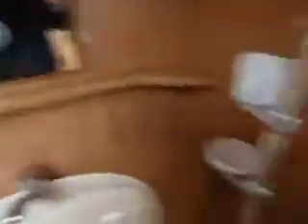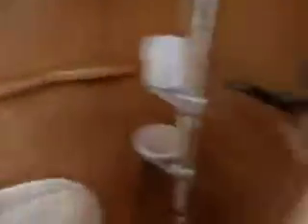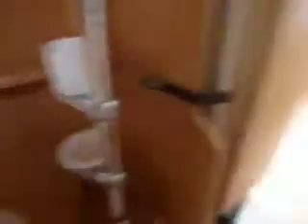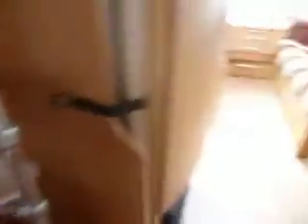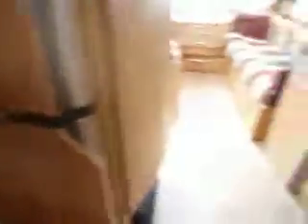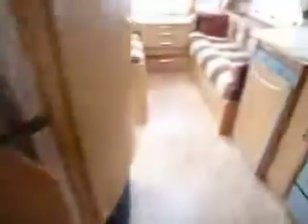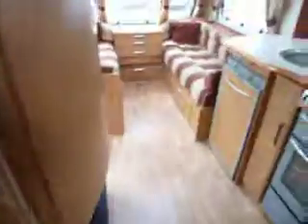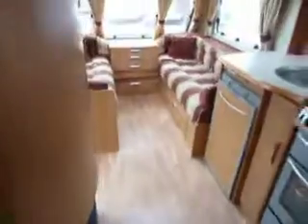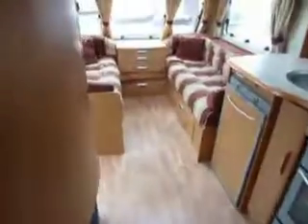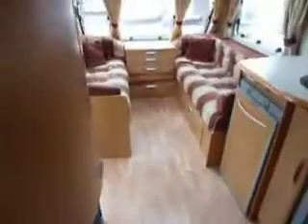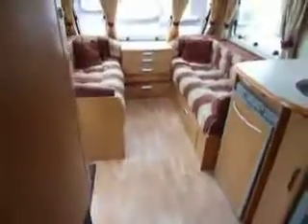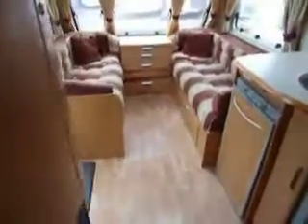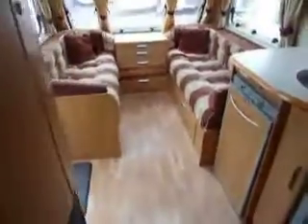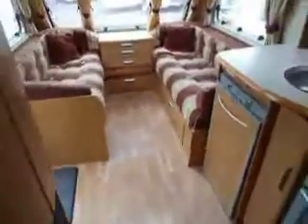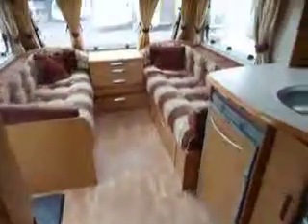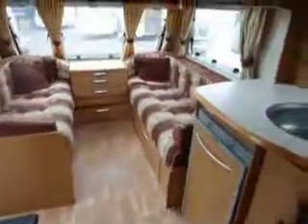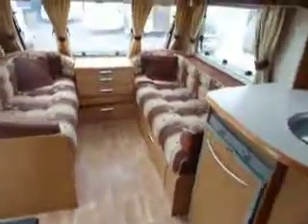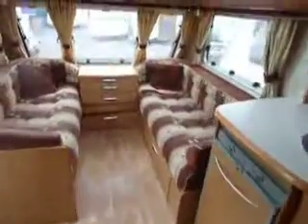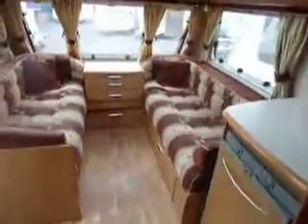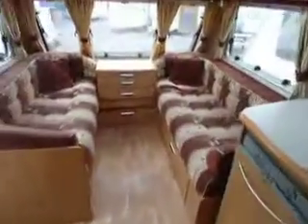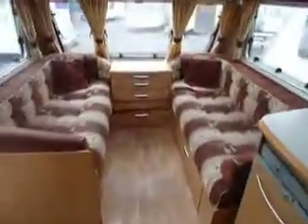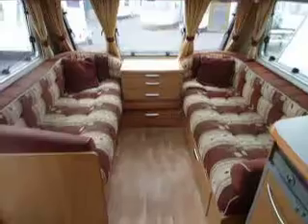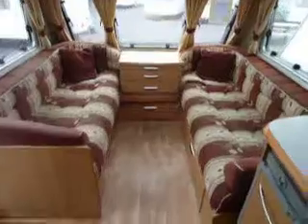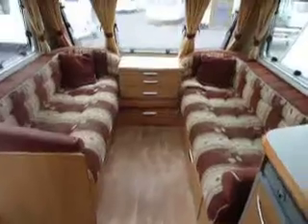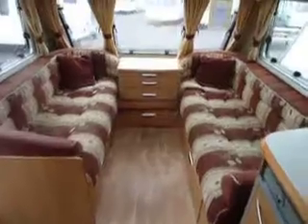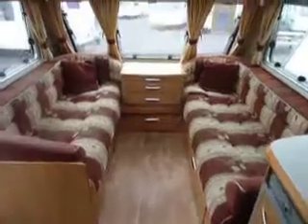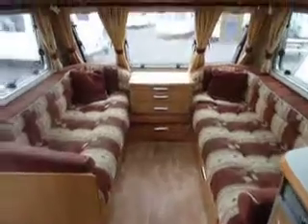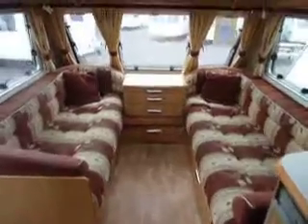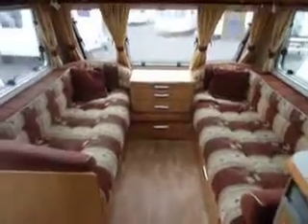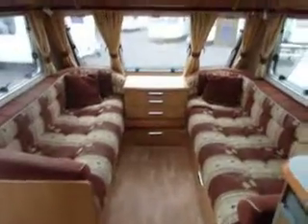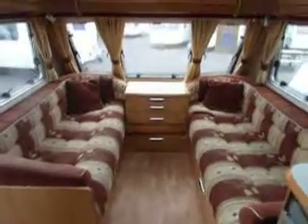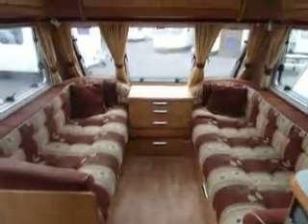So there we go, this is the Swift Challenger 500 here at Salop Leisure.